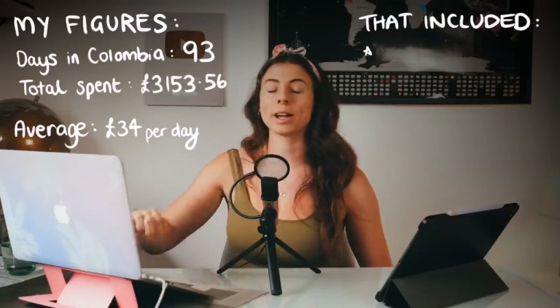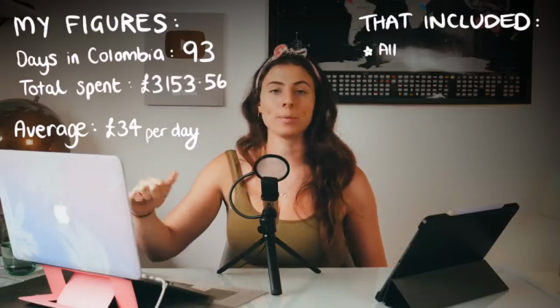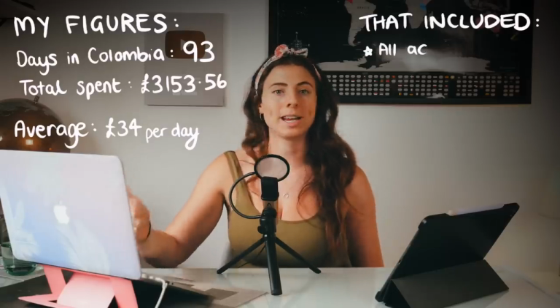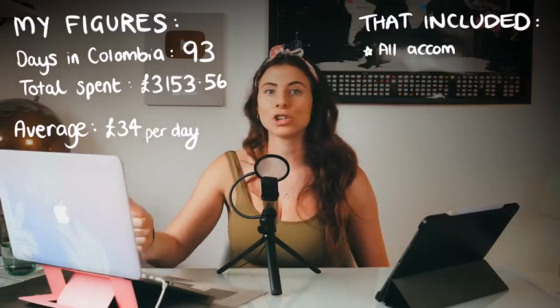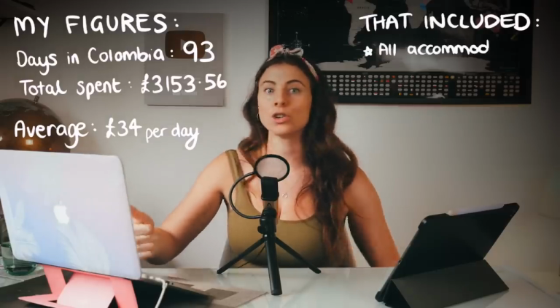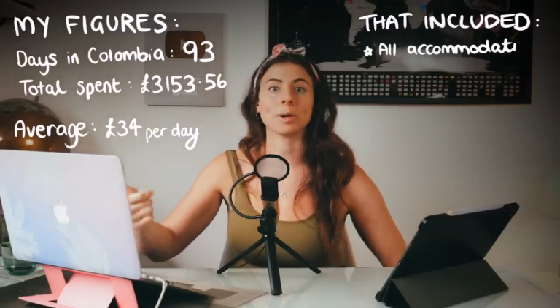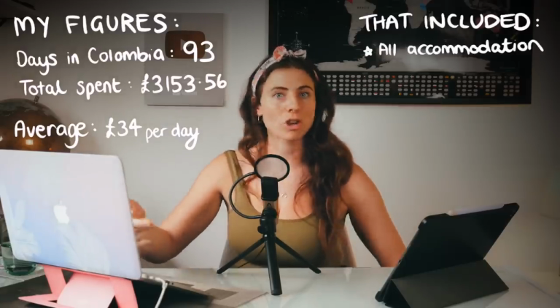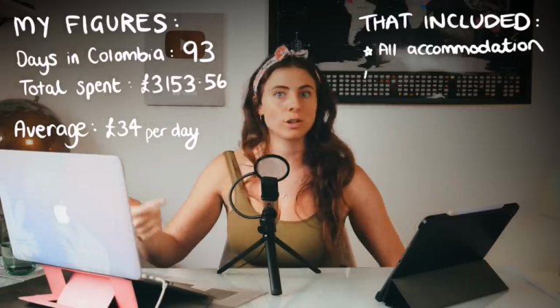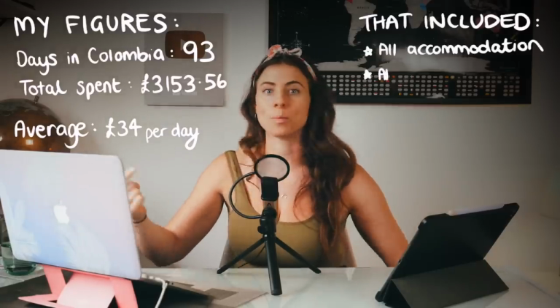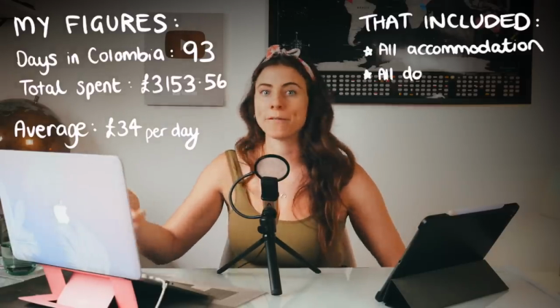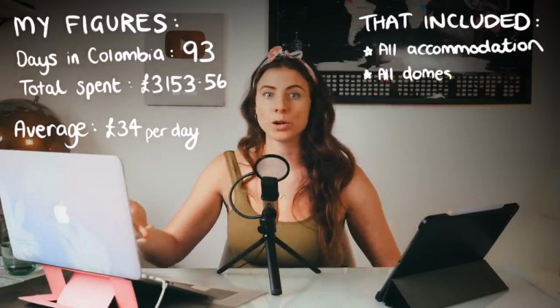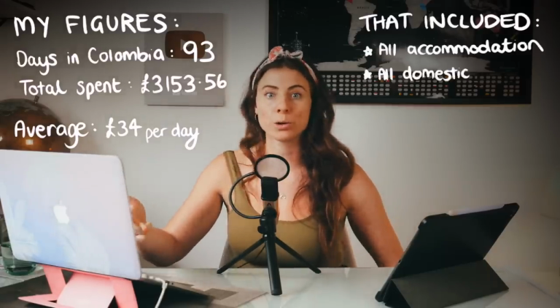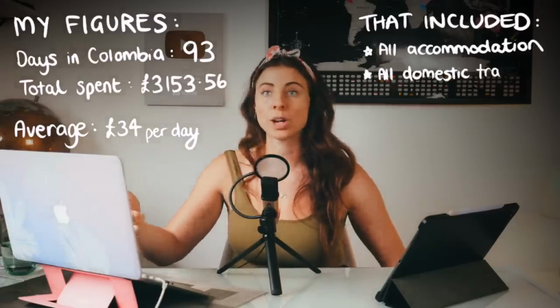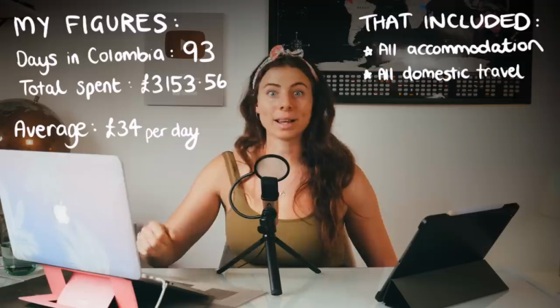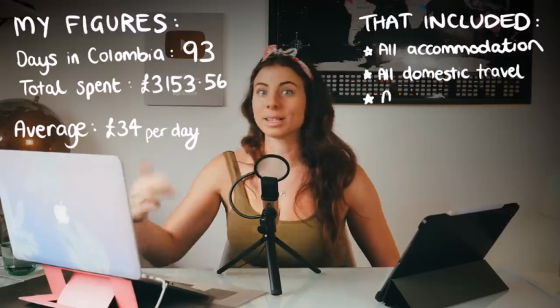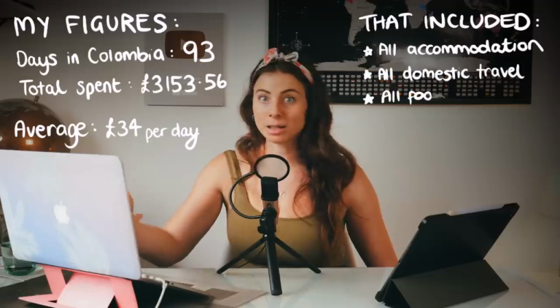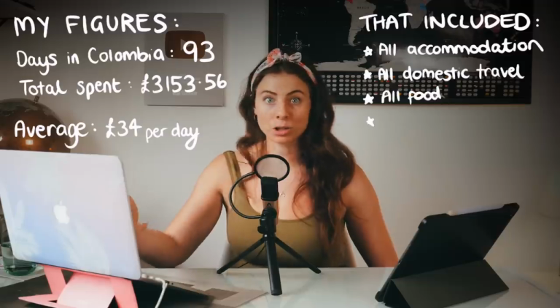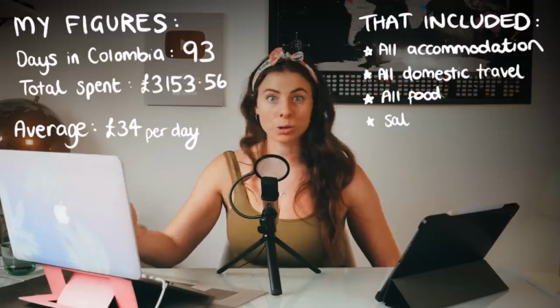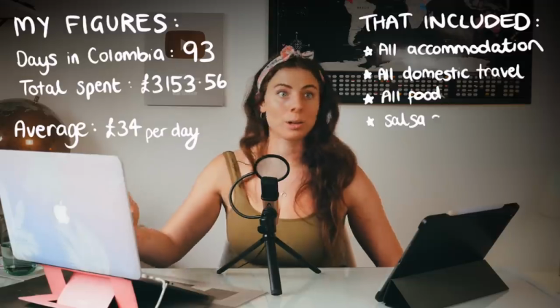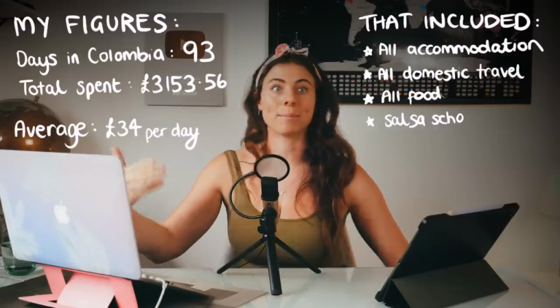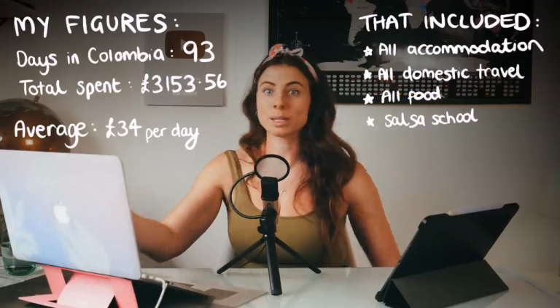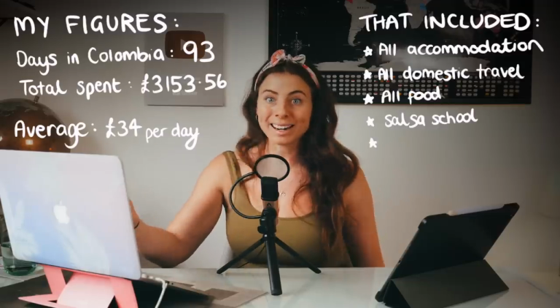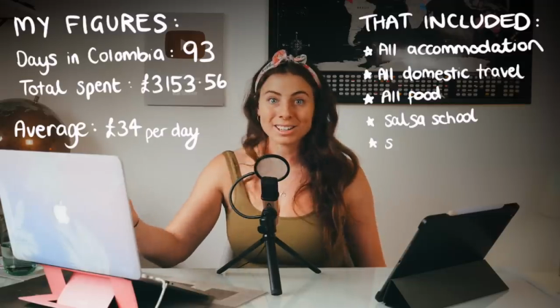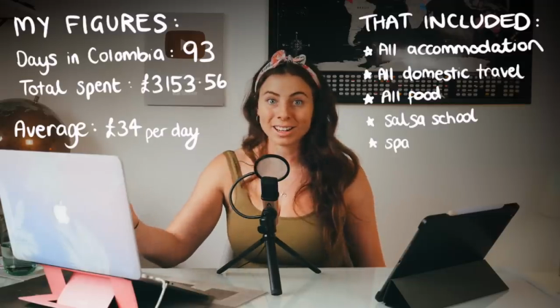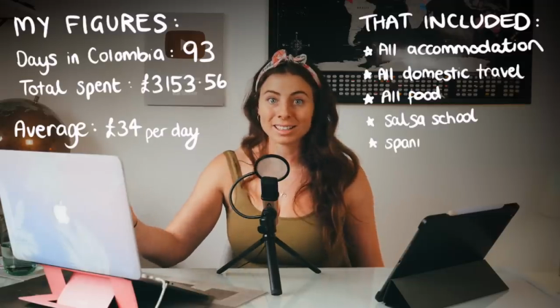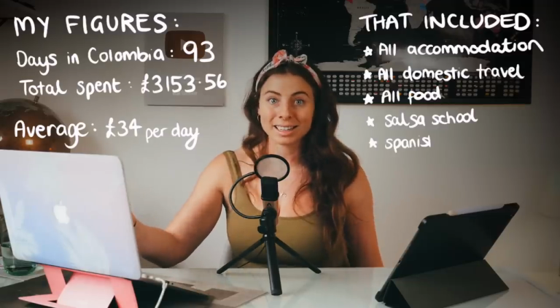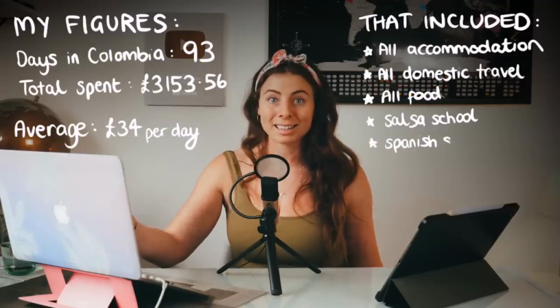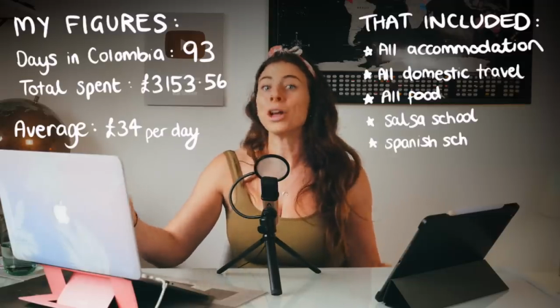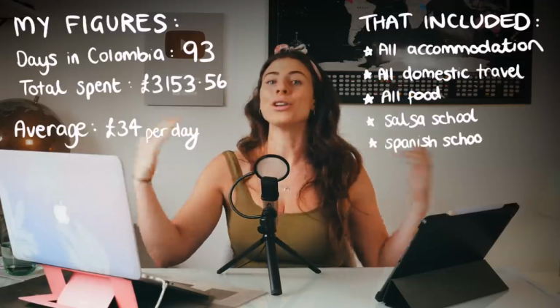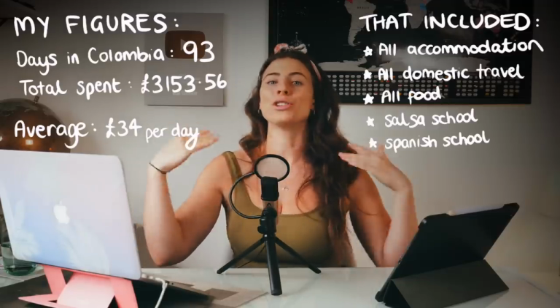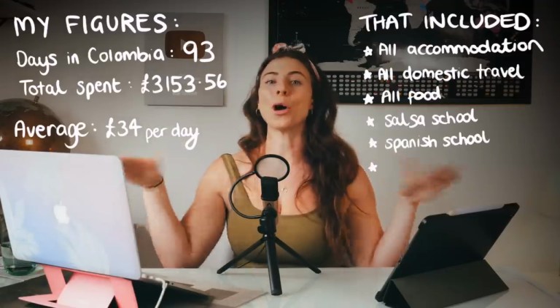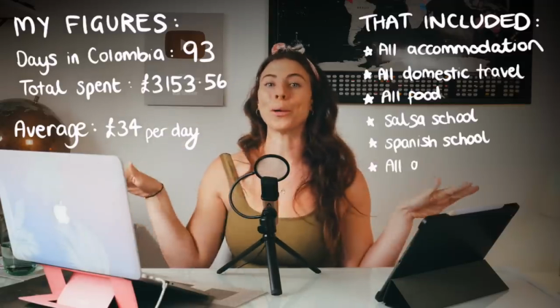And that includes everything I did in the country — all my accommodation, all my travel, all my food, even my salsa school and Spanish classes. Todo.